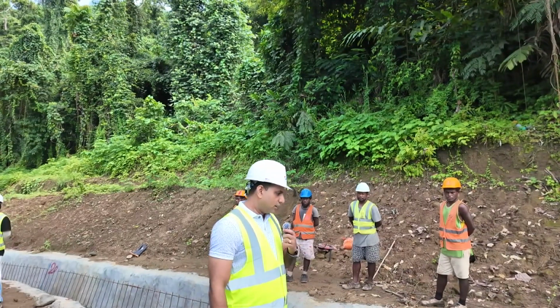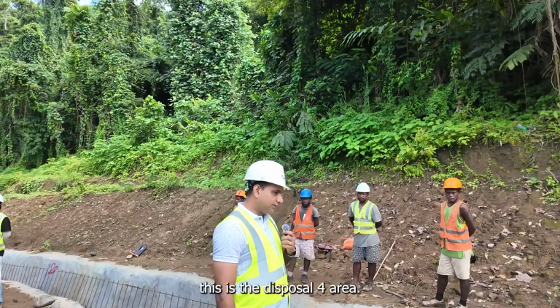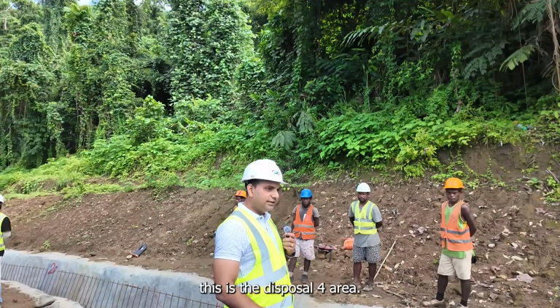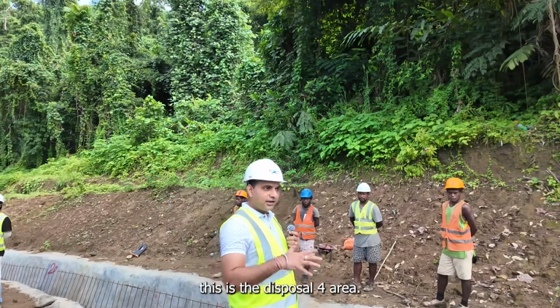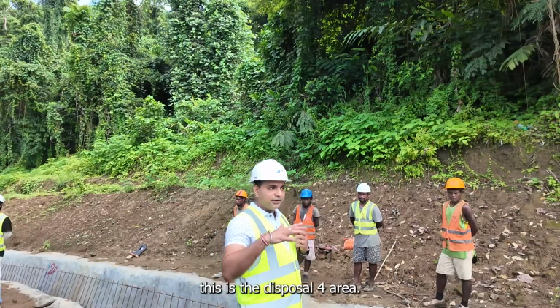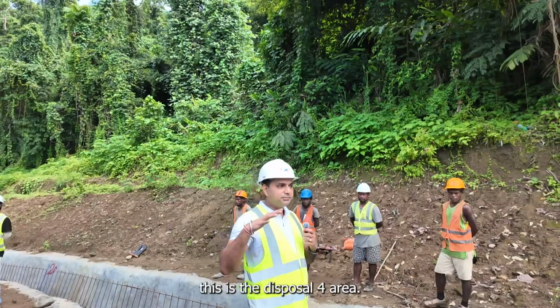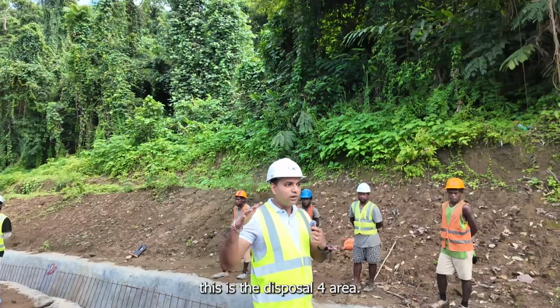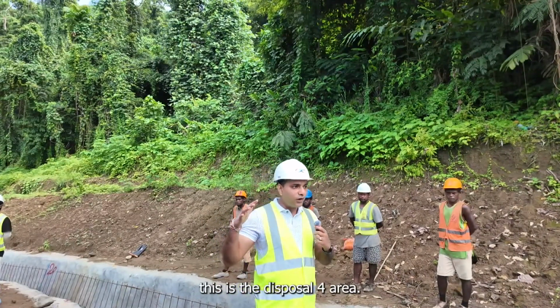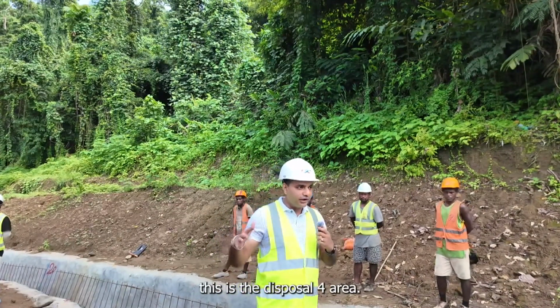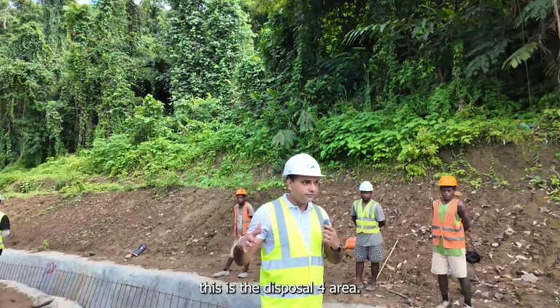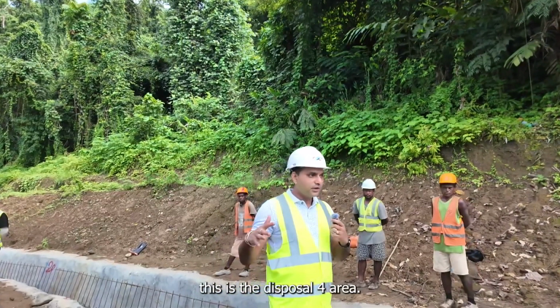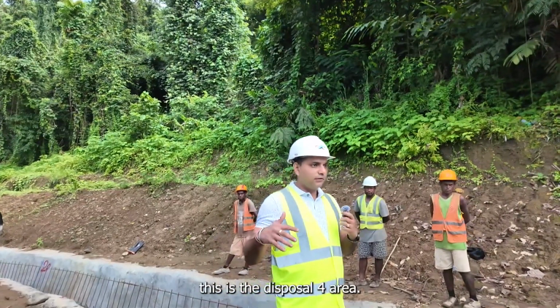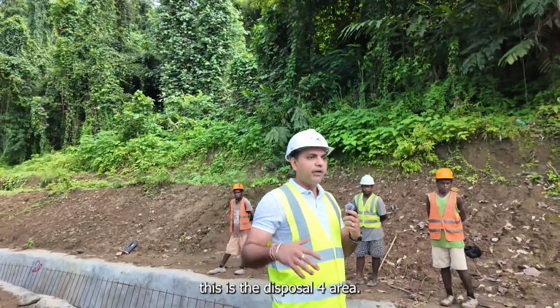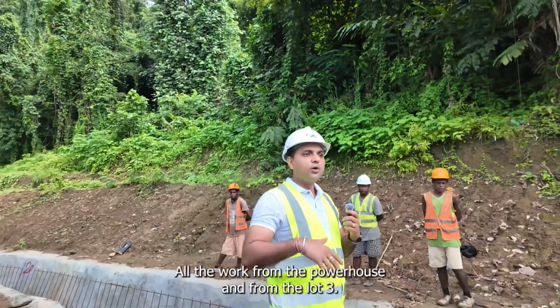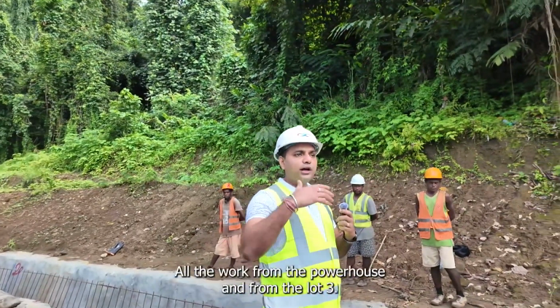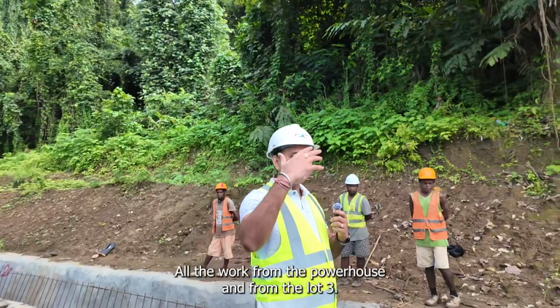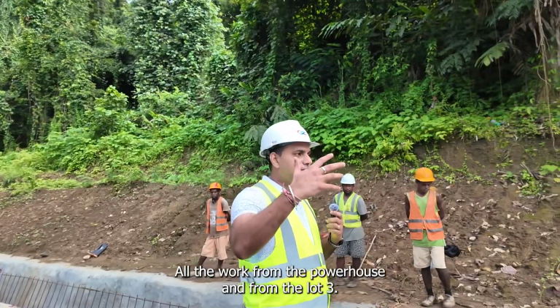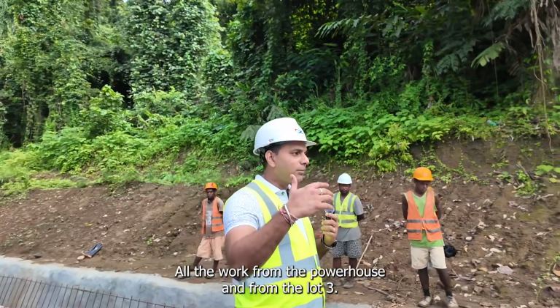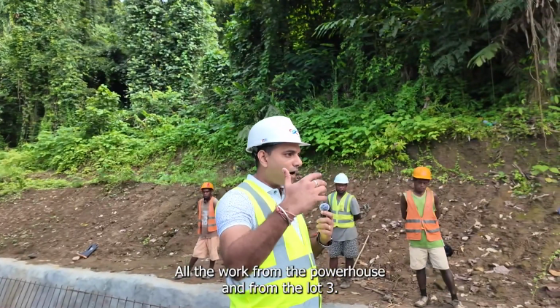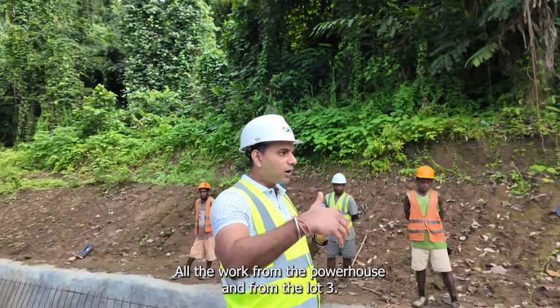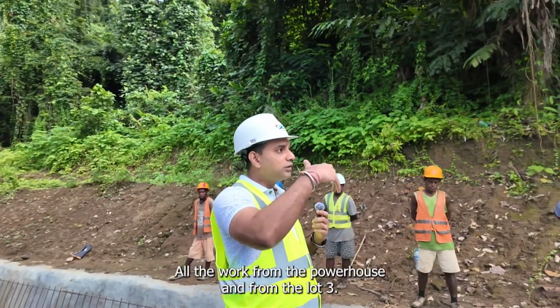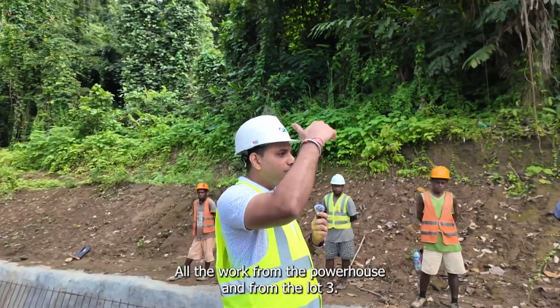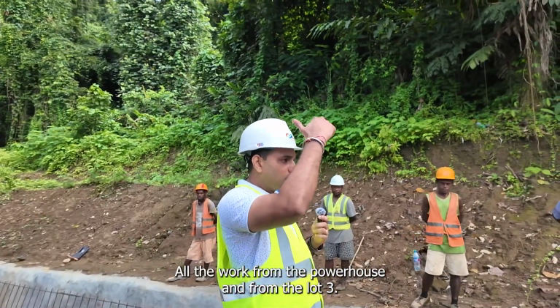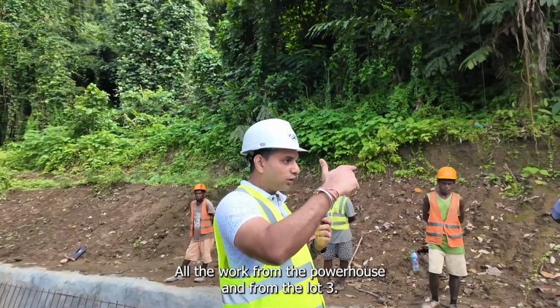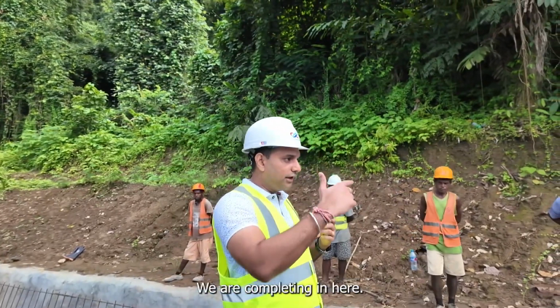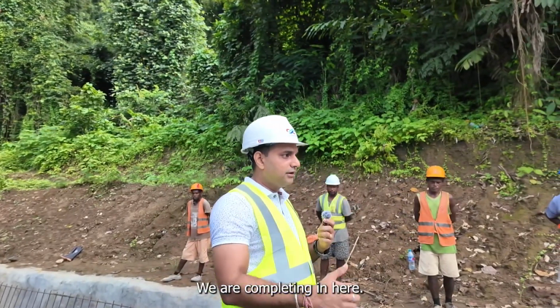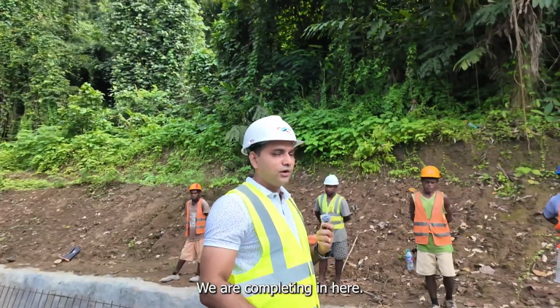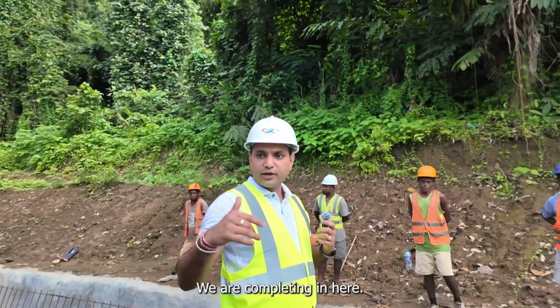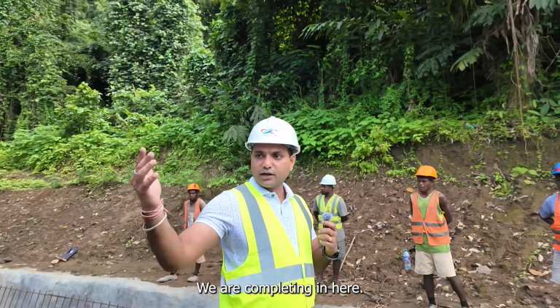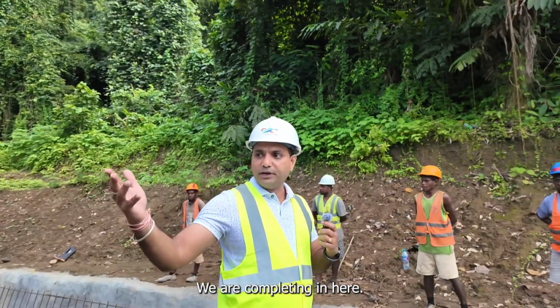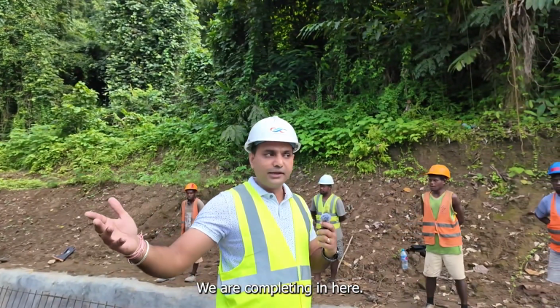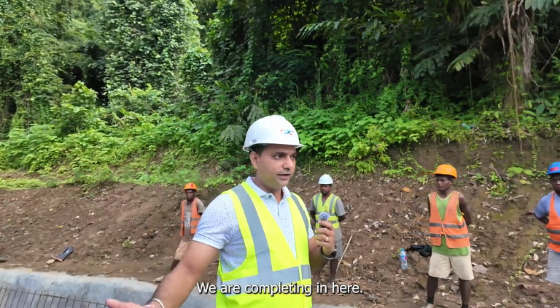This is the Disposal Area 4, where all the earthwork from the powerhouse and from Load 3 is being brought here.